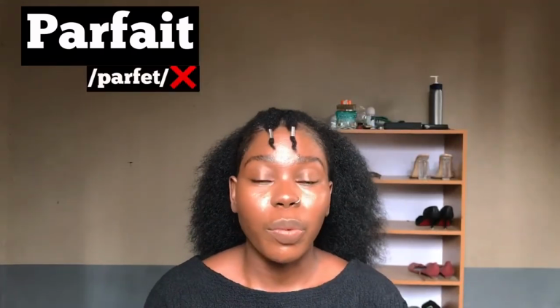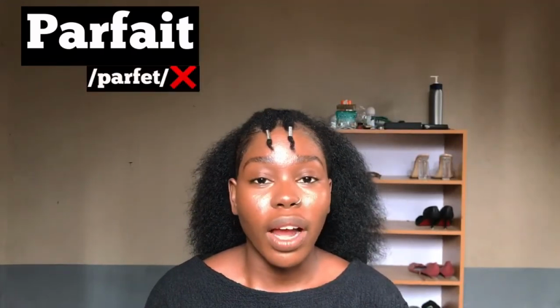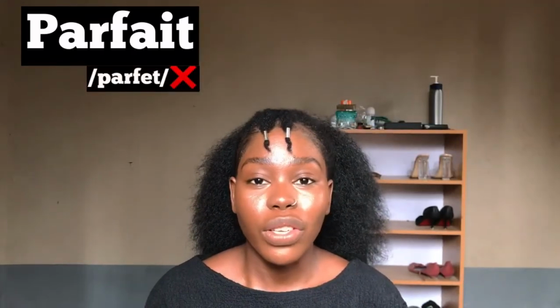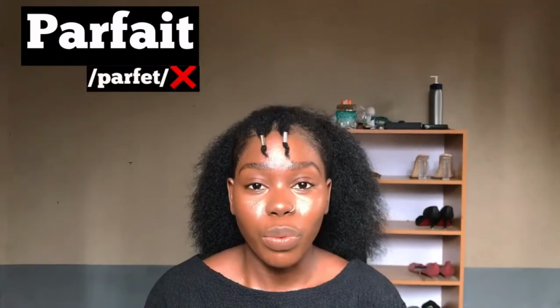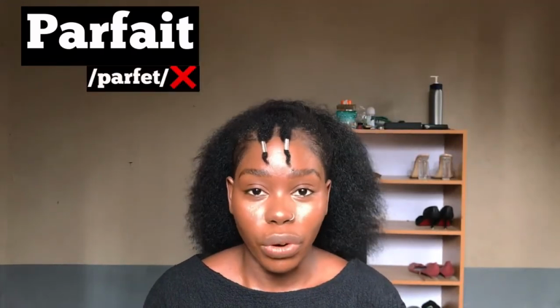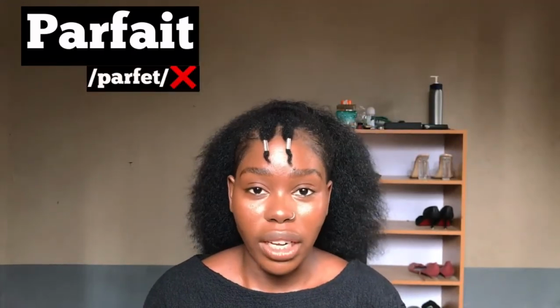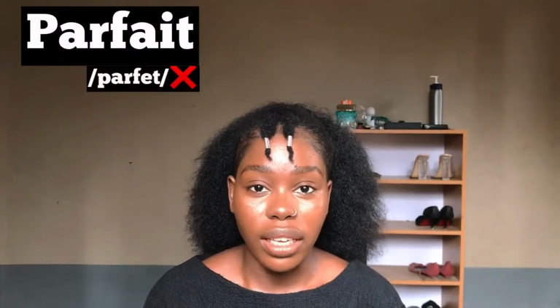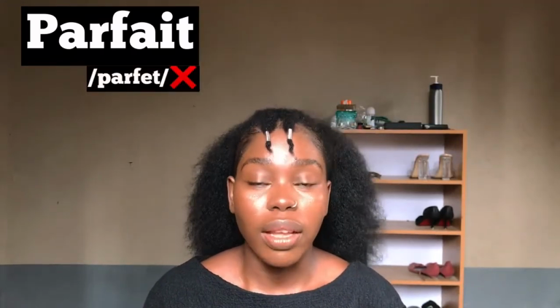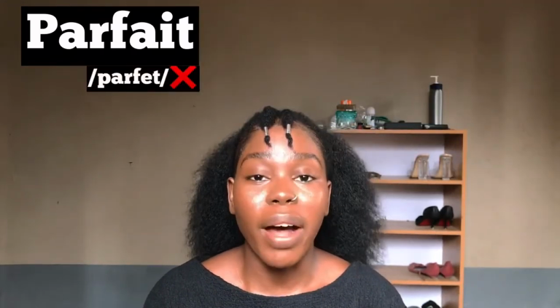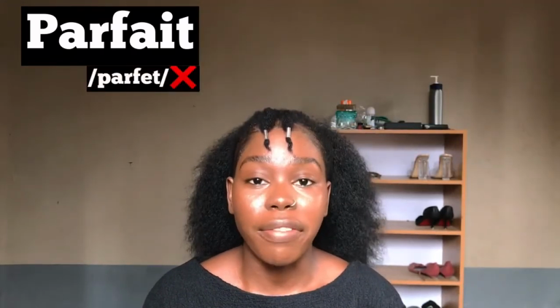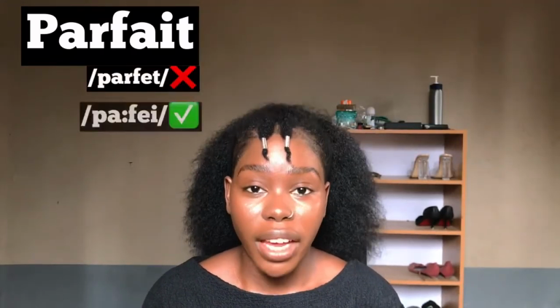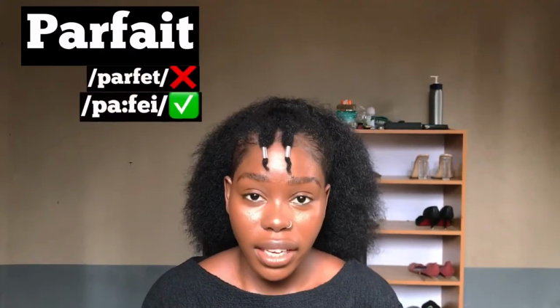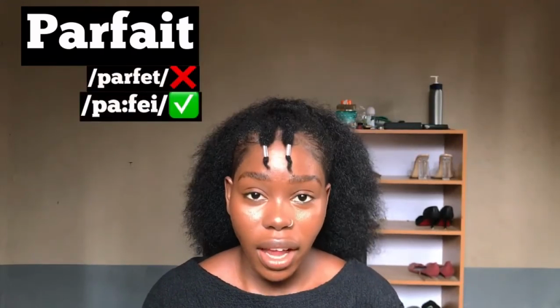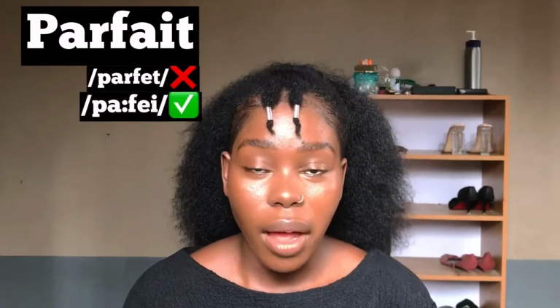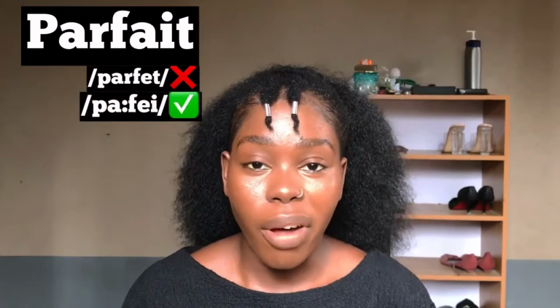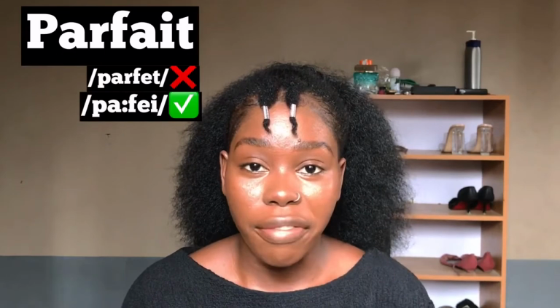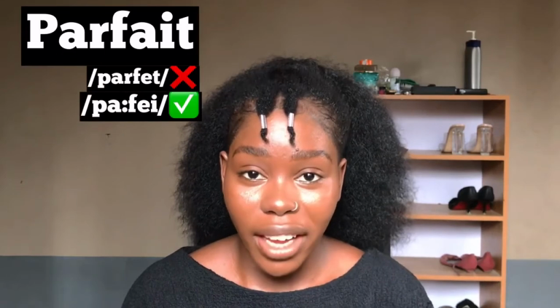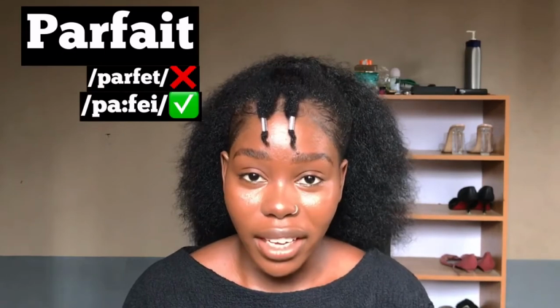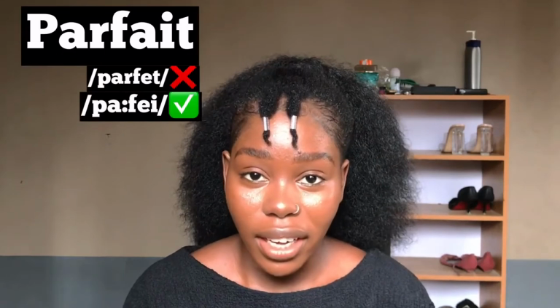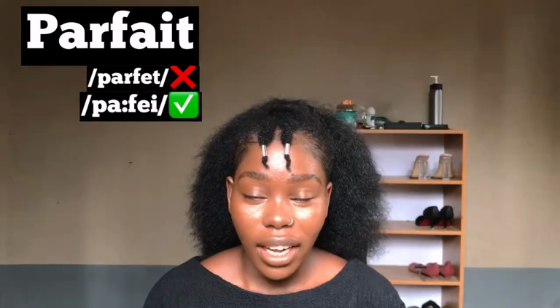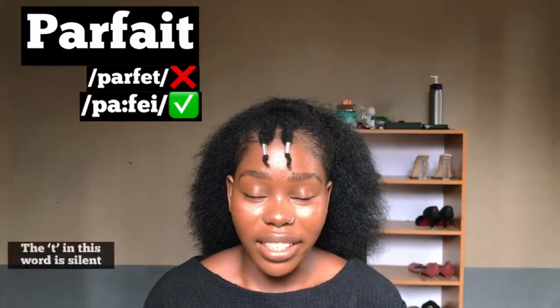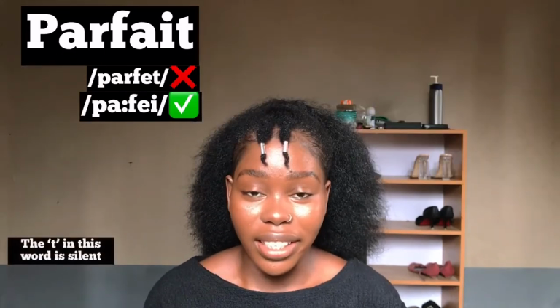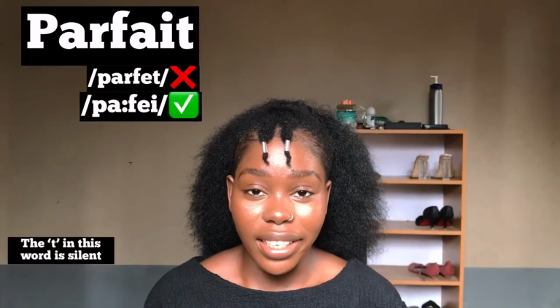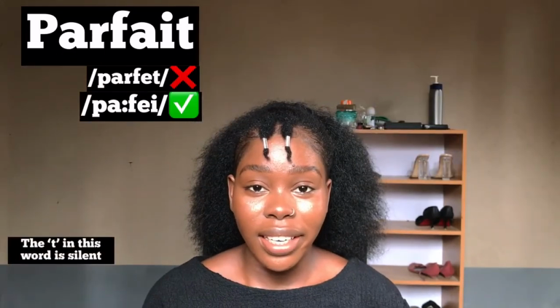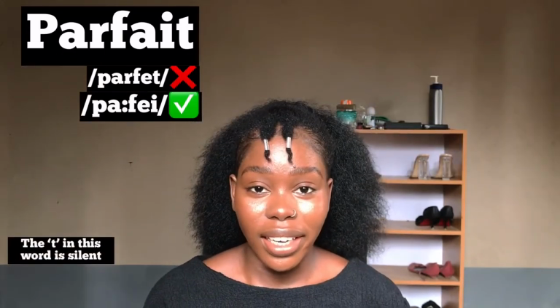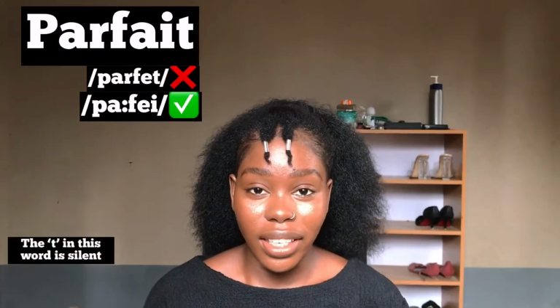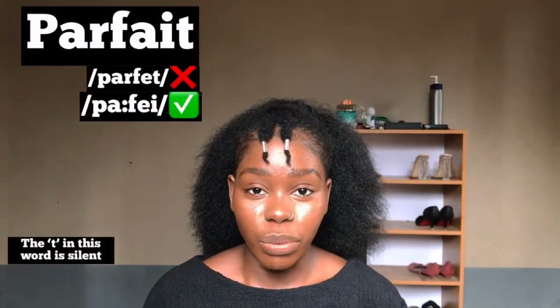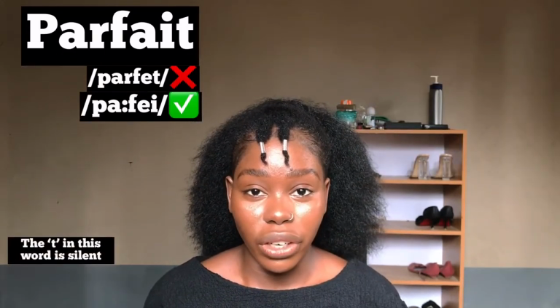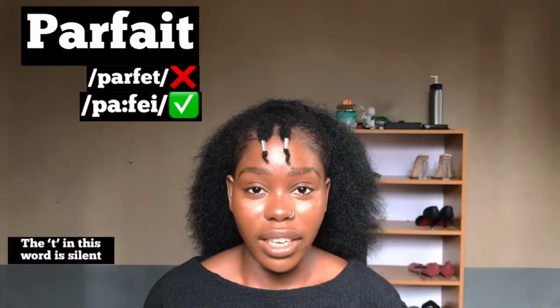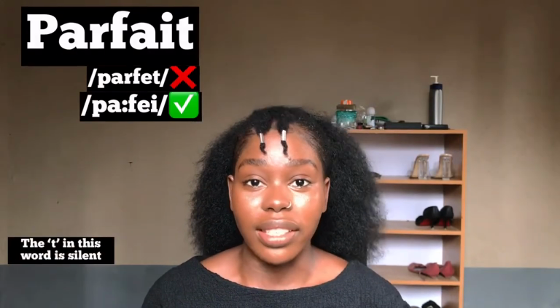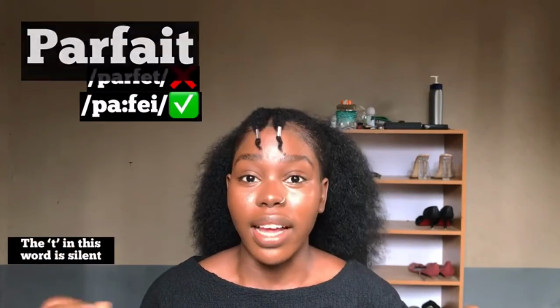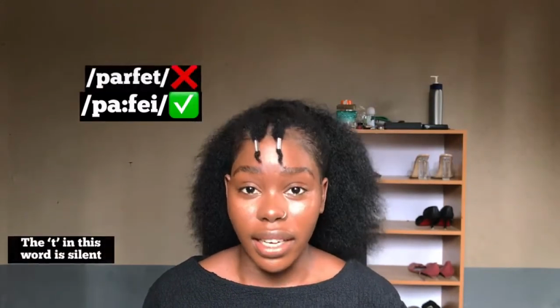Our next word is commonly pronounced 'perfect,' but the right way to pronounce this word is 'parfait.' Parfait — the T in this word is silent.